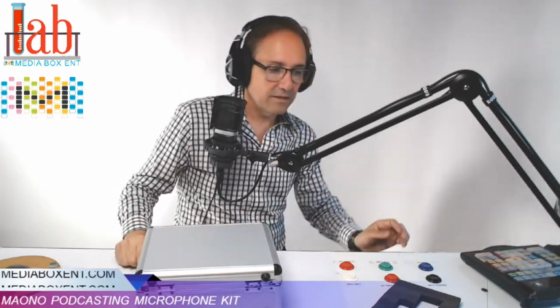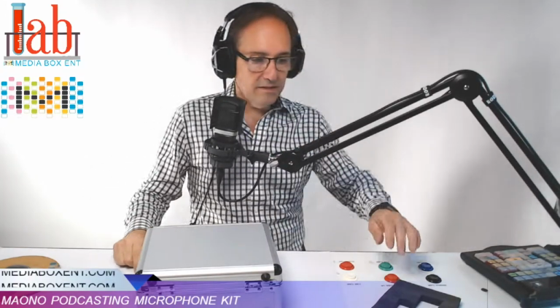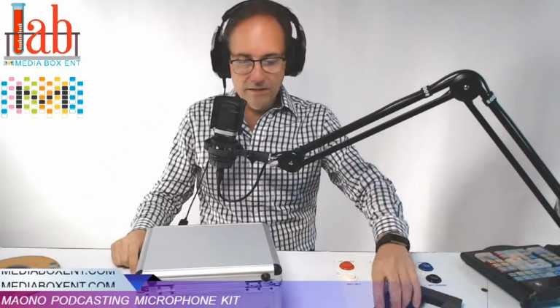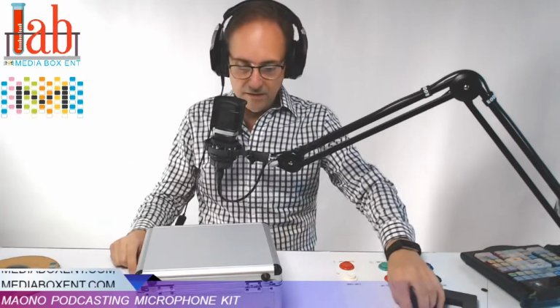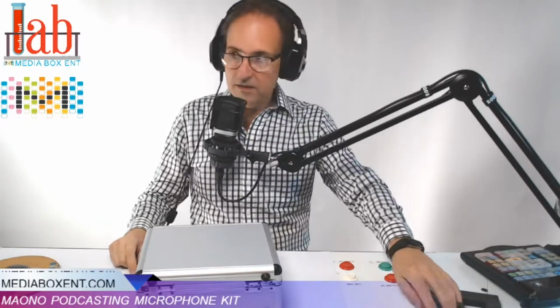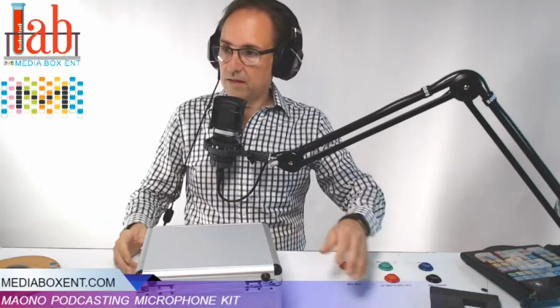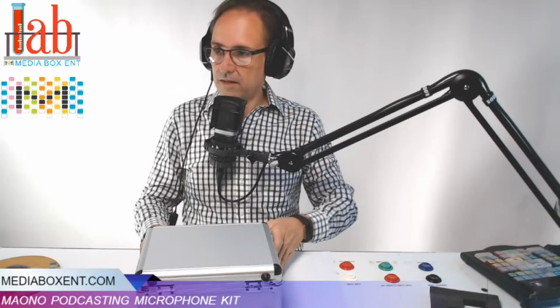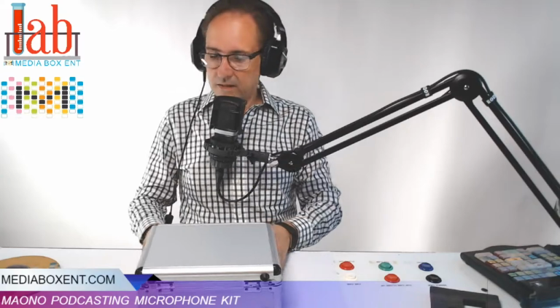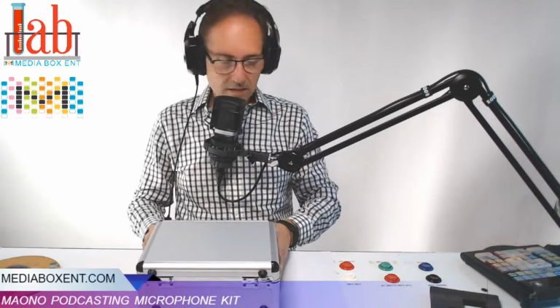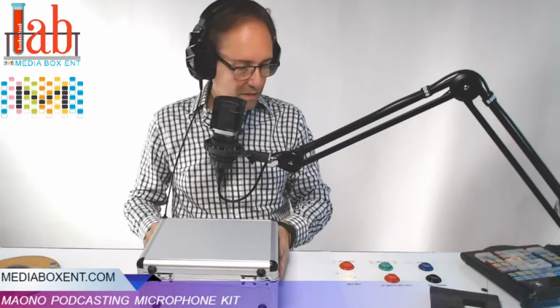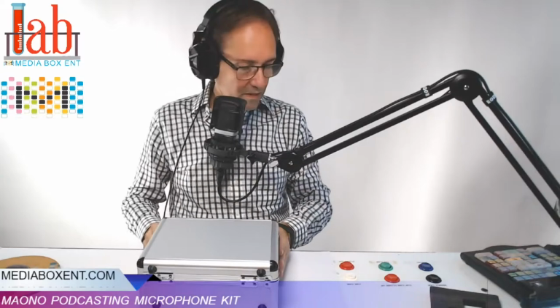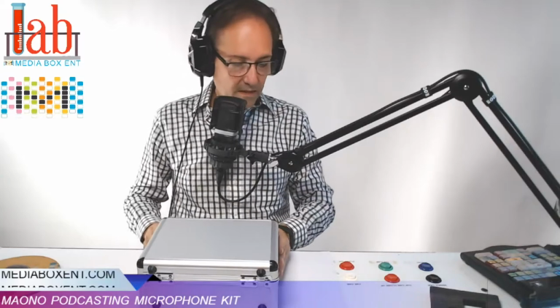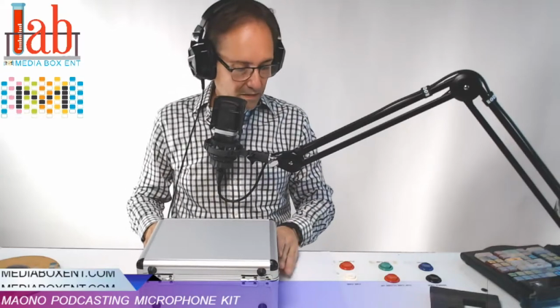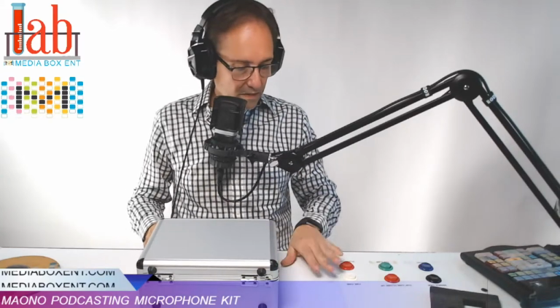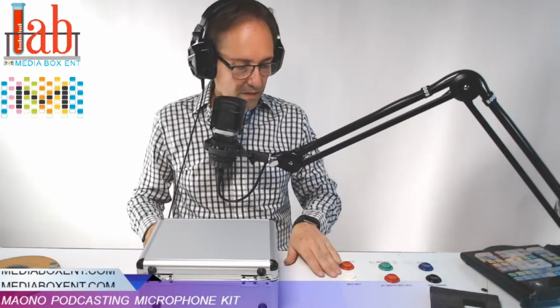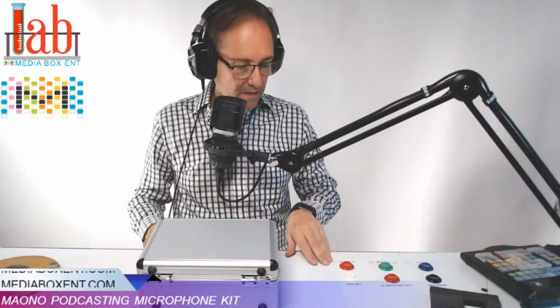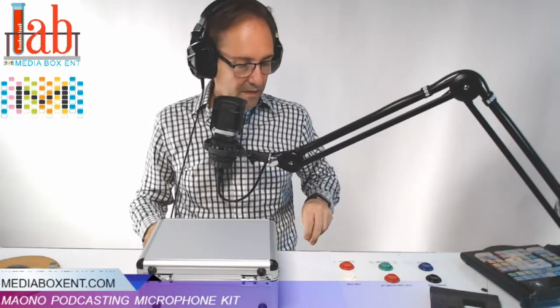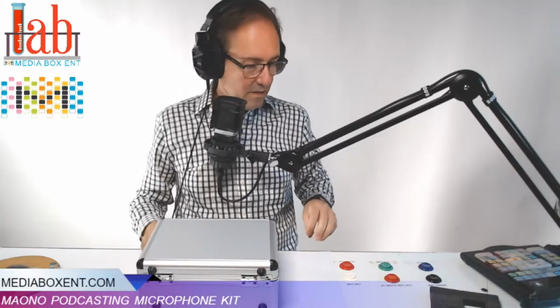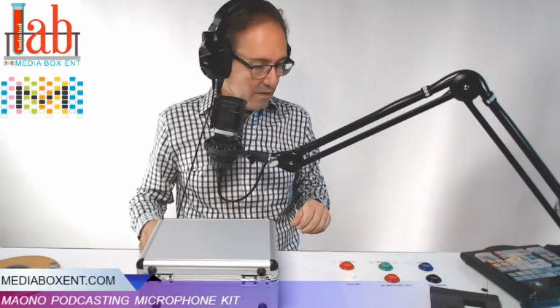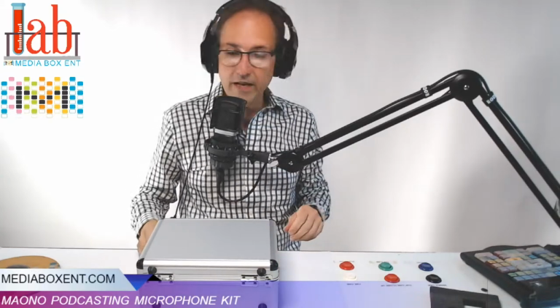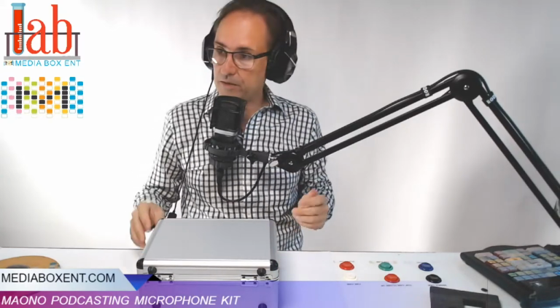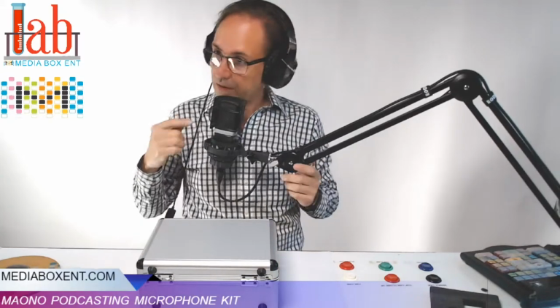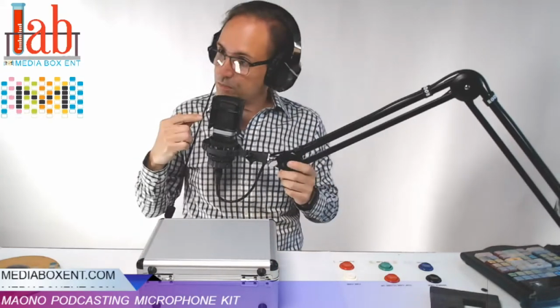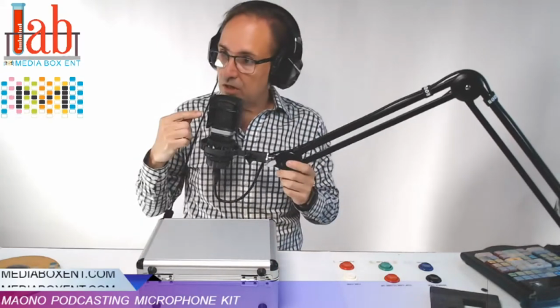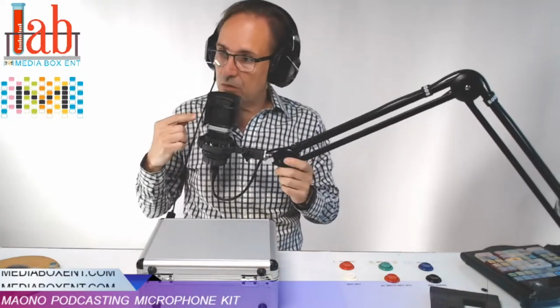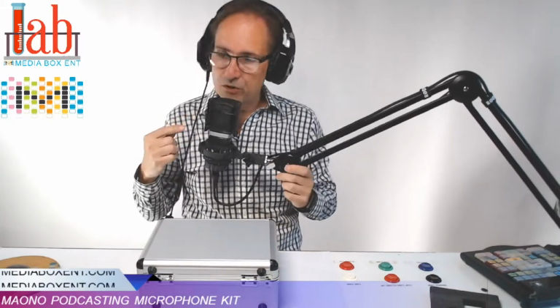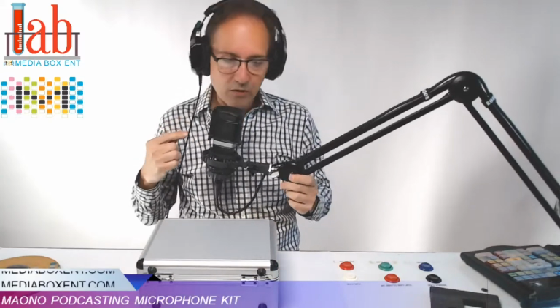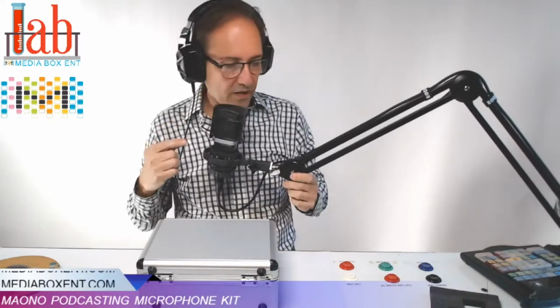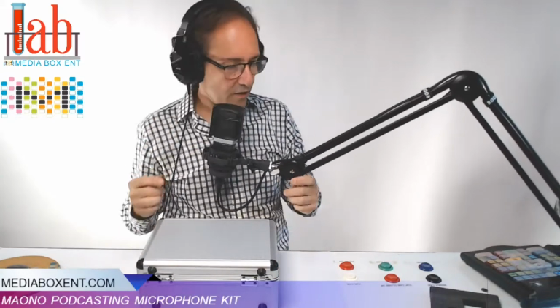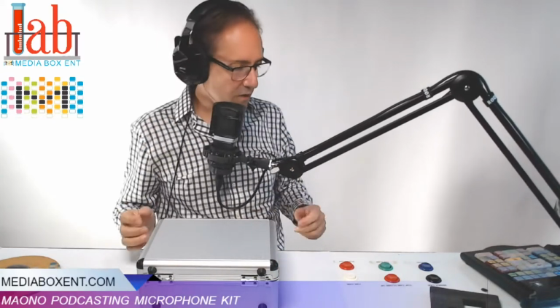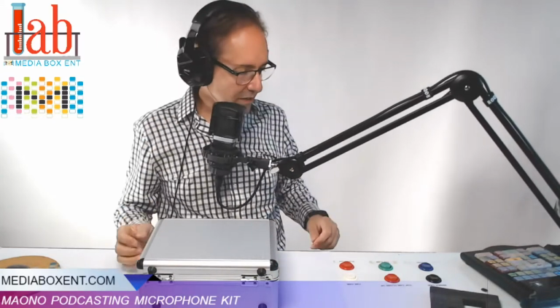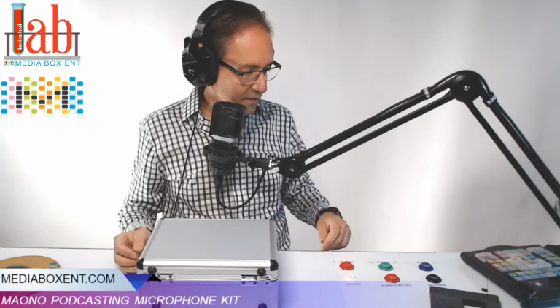By the way, this is a condenser podcast streaming microphone. It's something that we'll be using right now — they're all condenser.